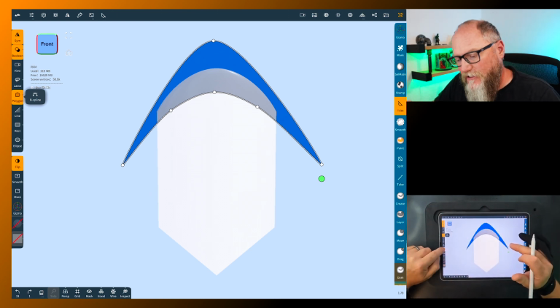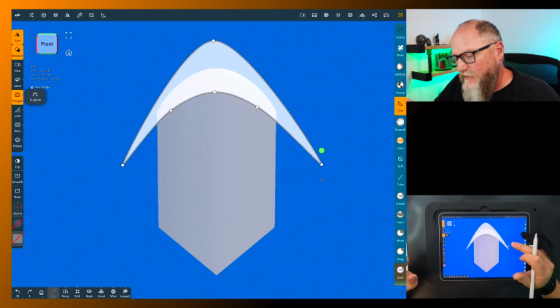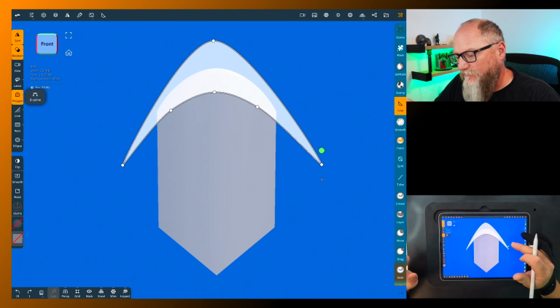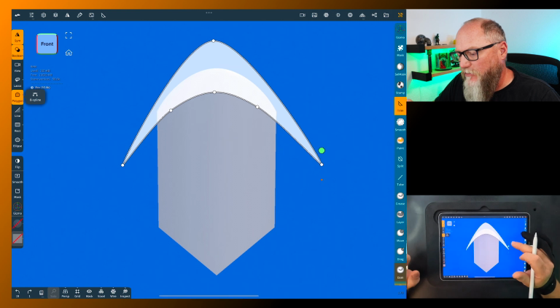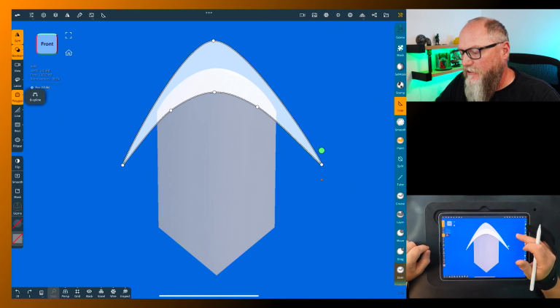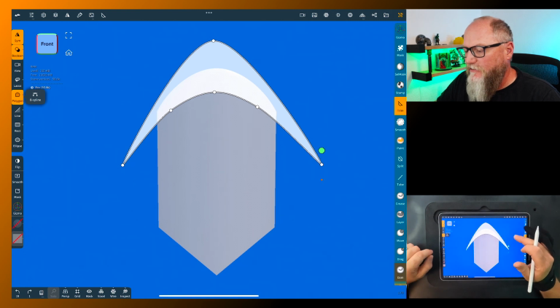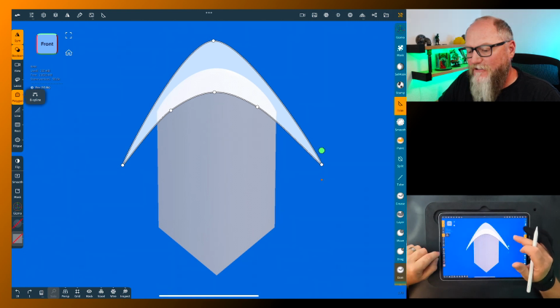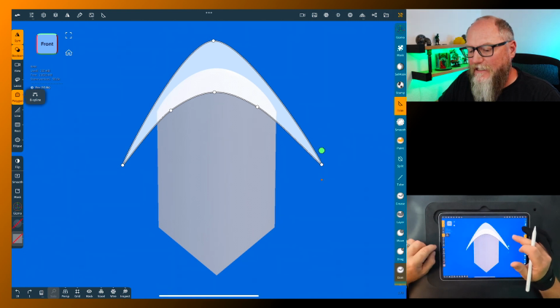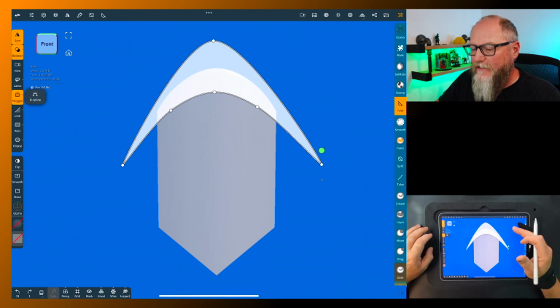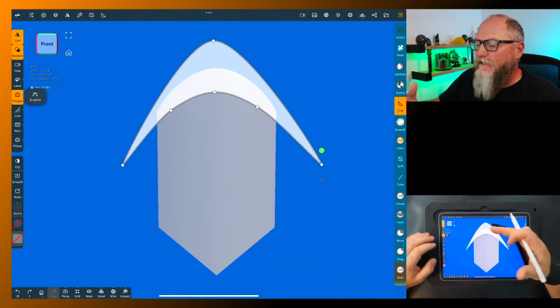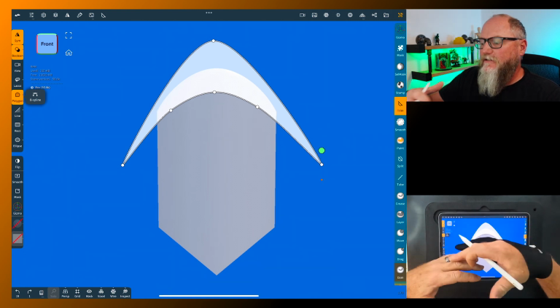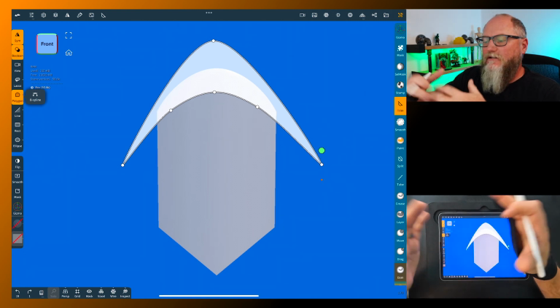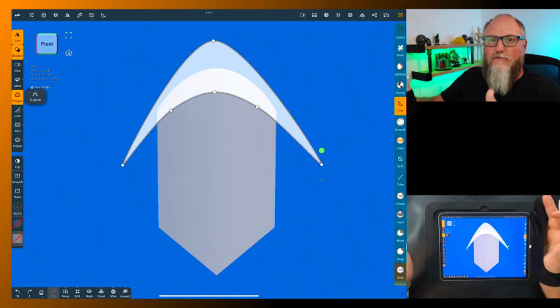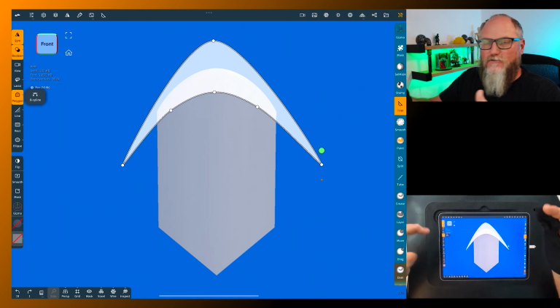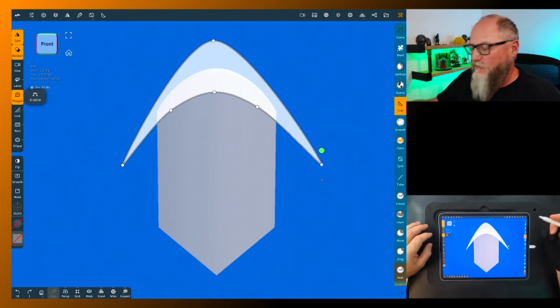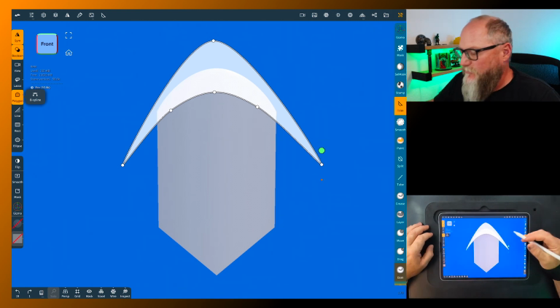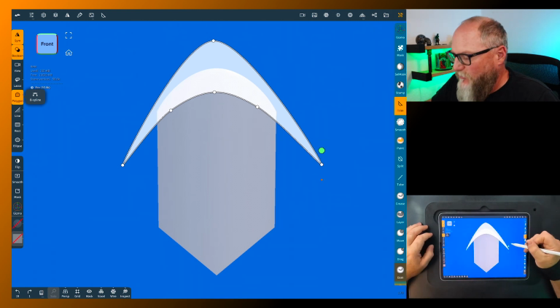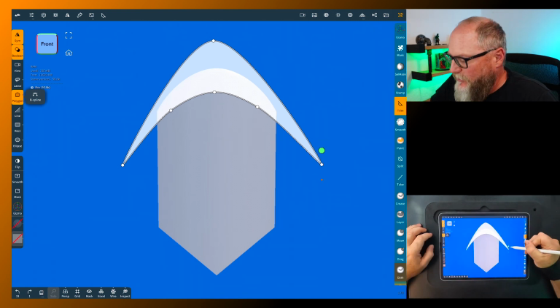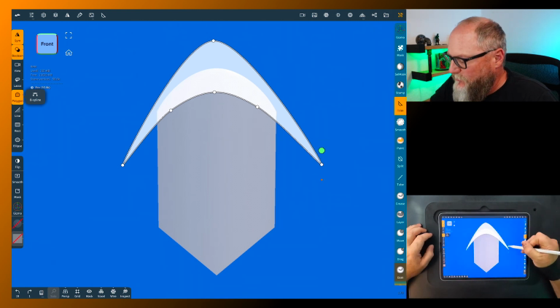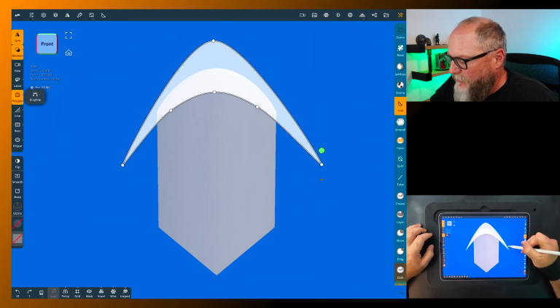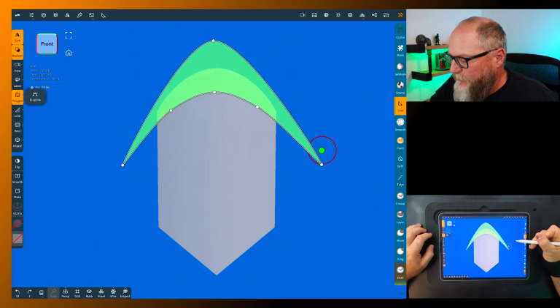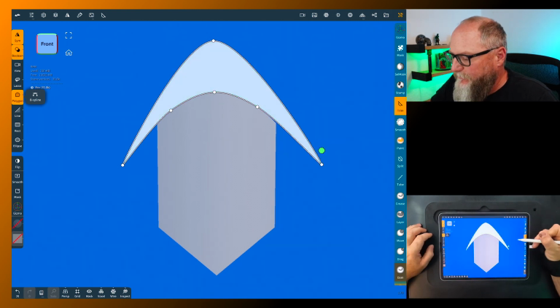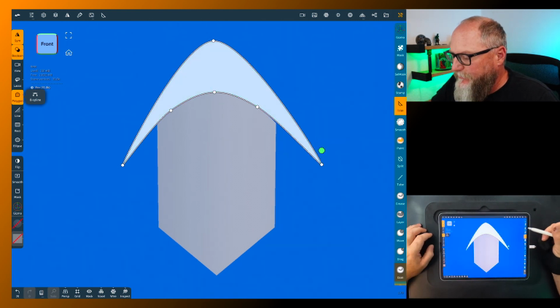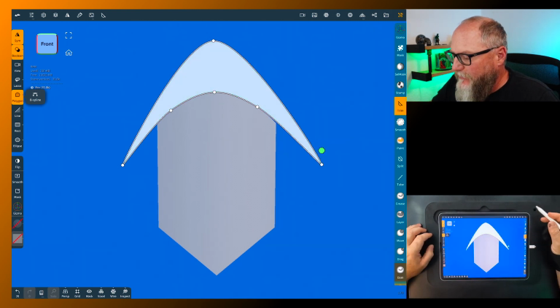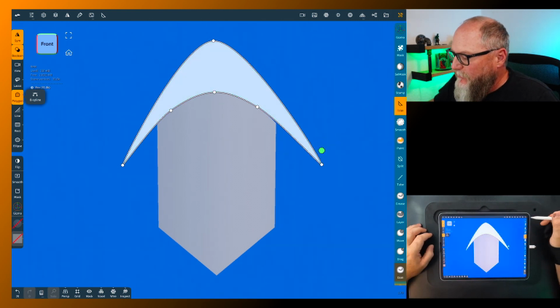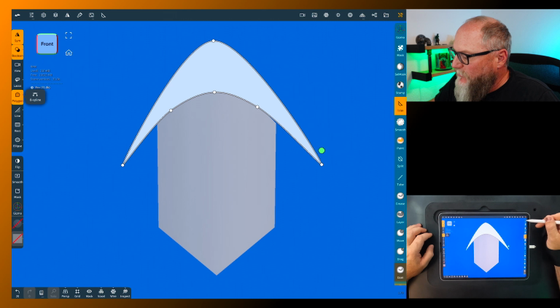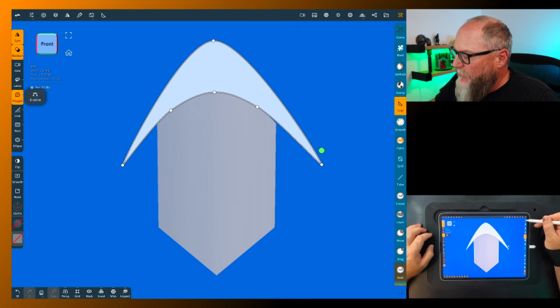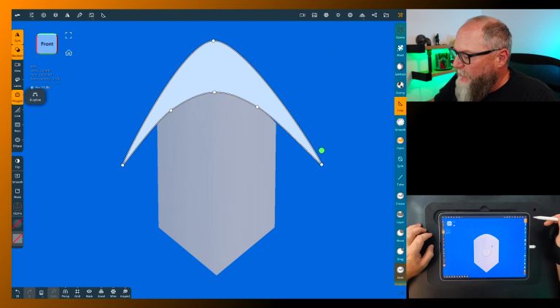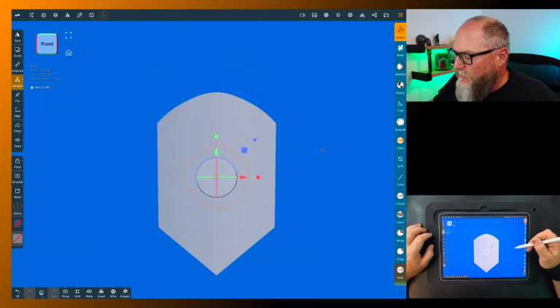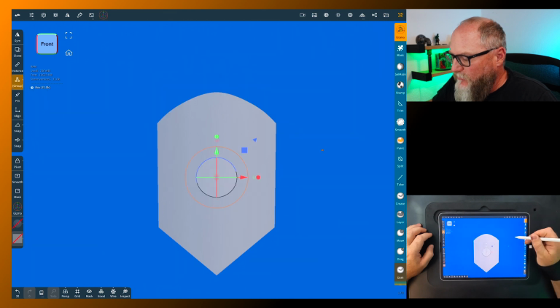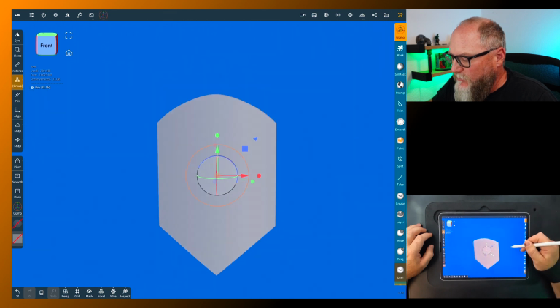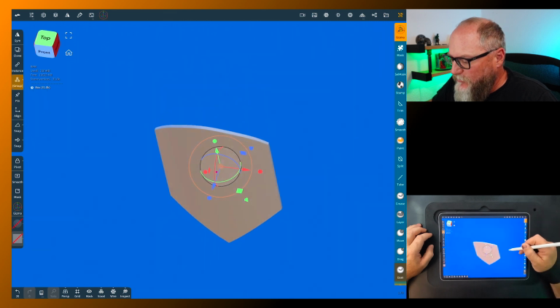It trimmed backwards, so go back to gizmo and back down to the base and go back into trim — it's still there. Hit flip, then flip again, and now it's going to trim the correct direction. Go to the gizmo and it looks pretty good.